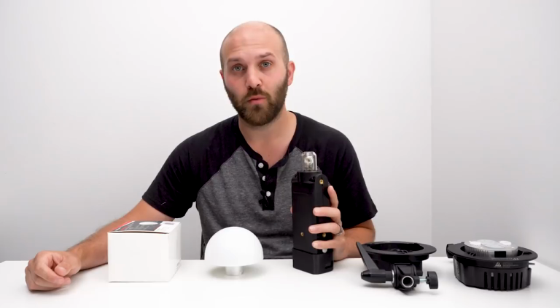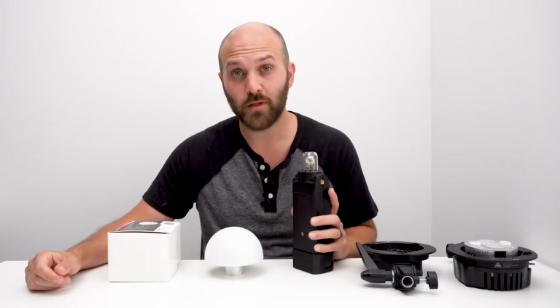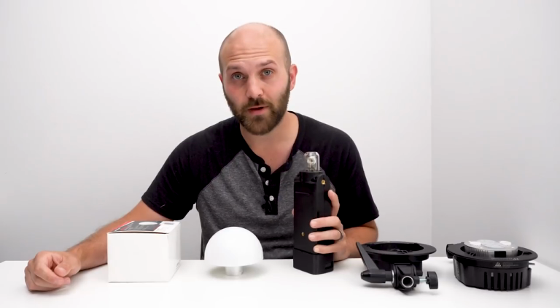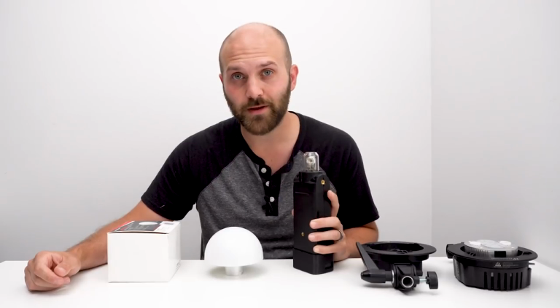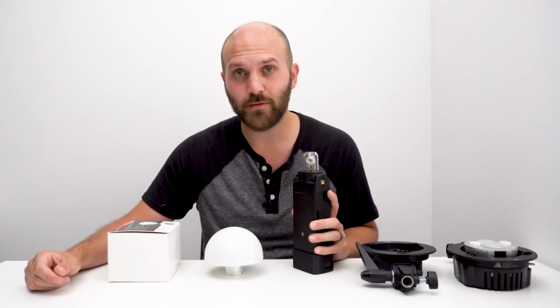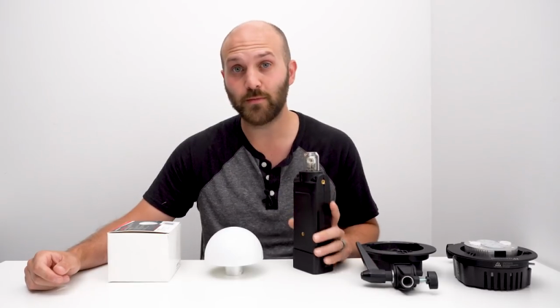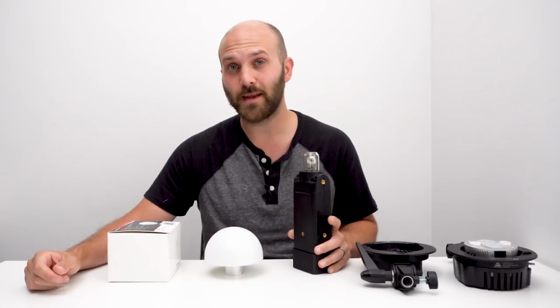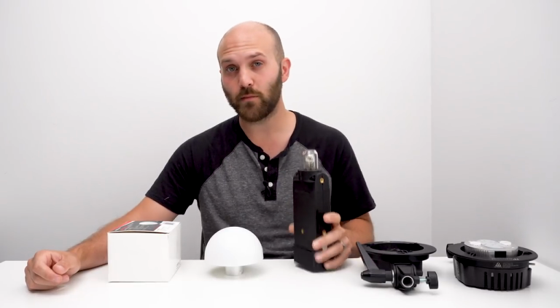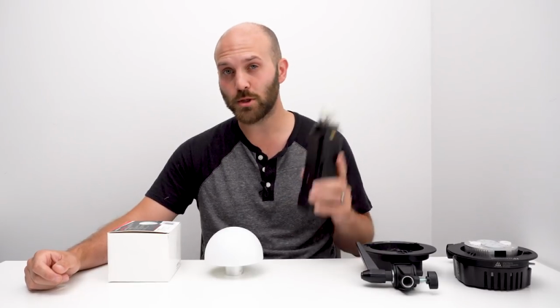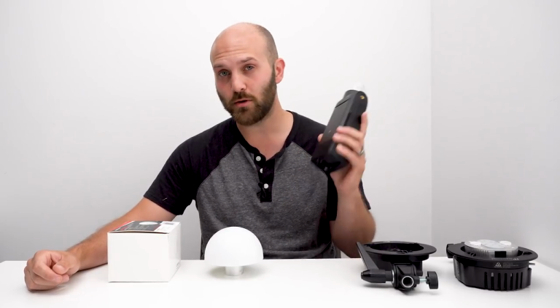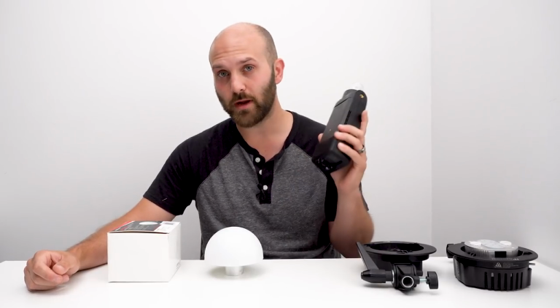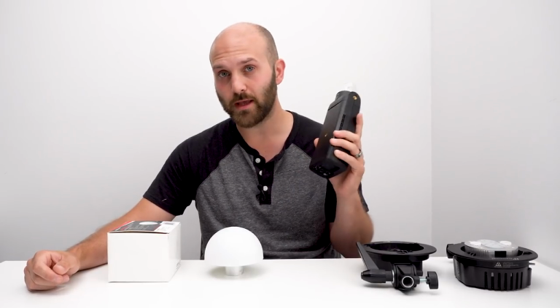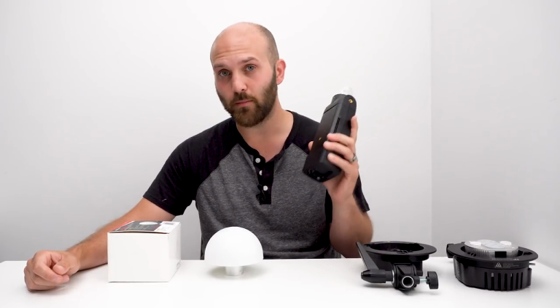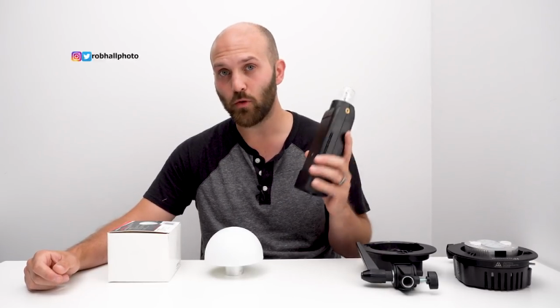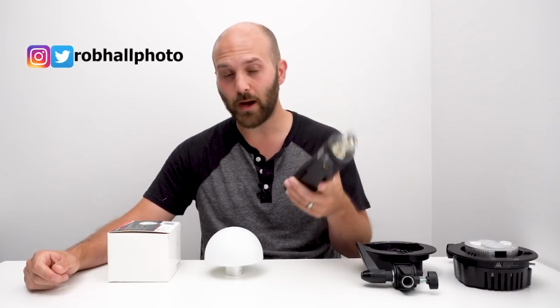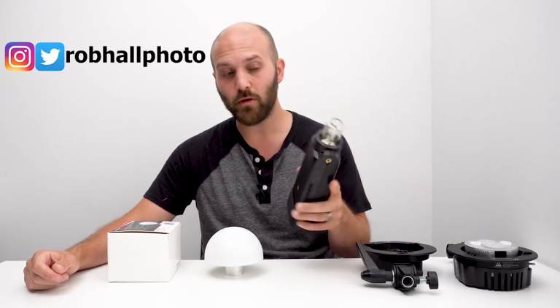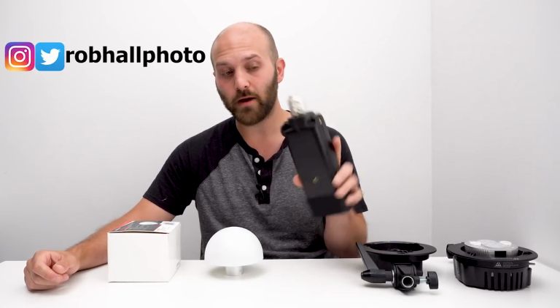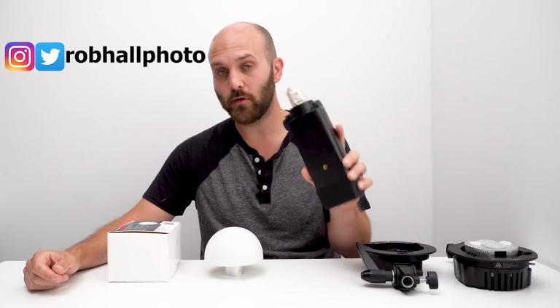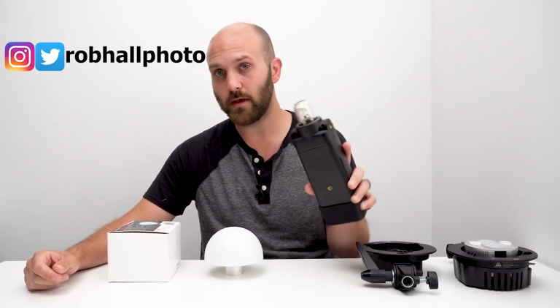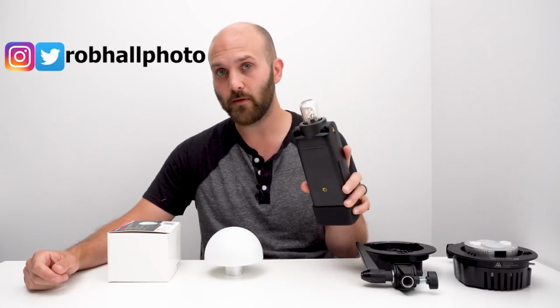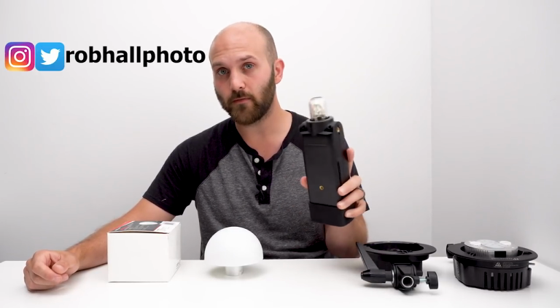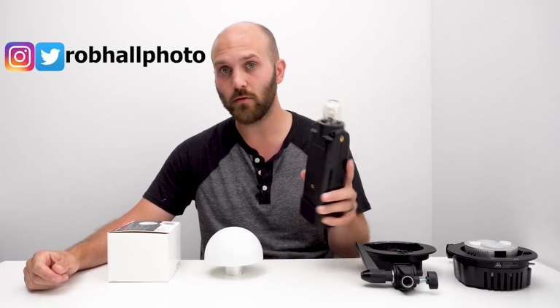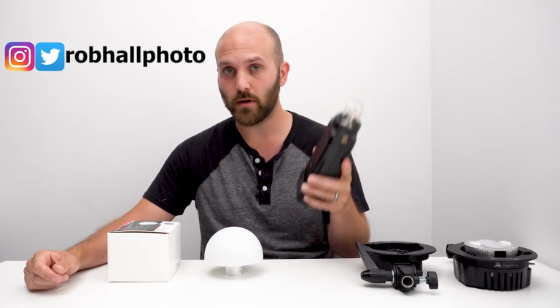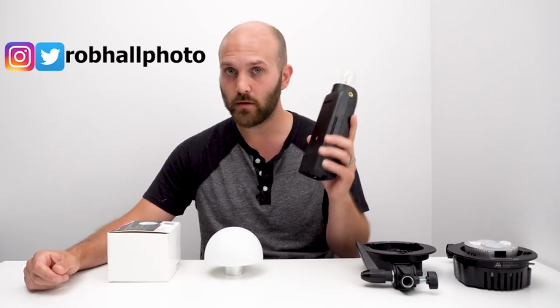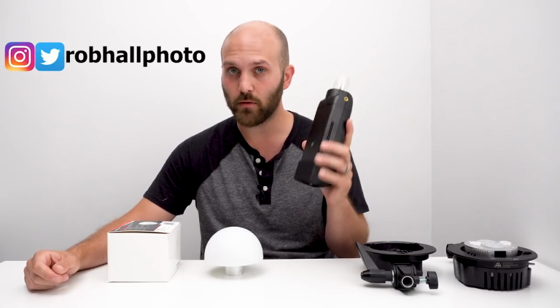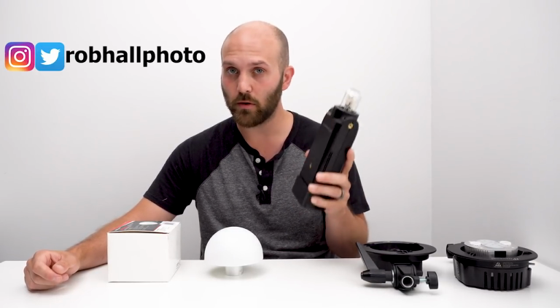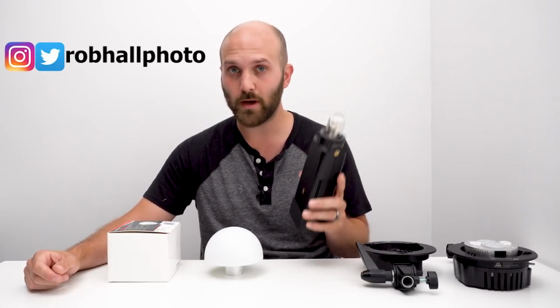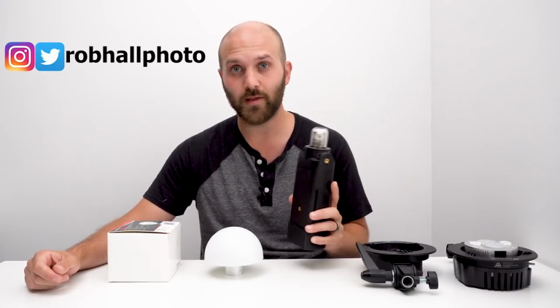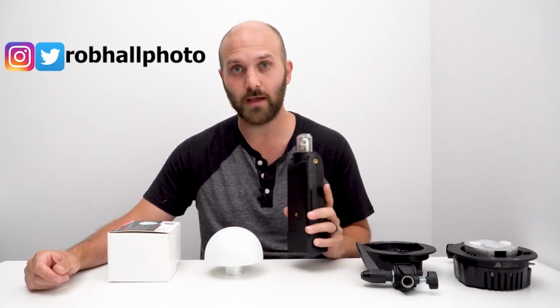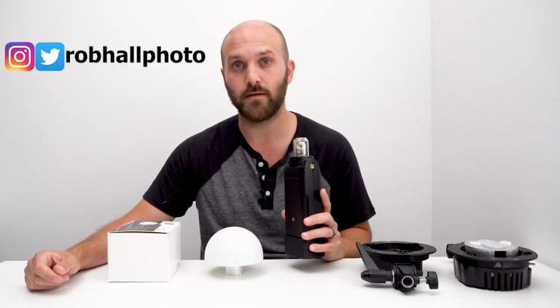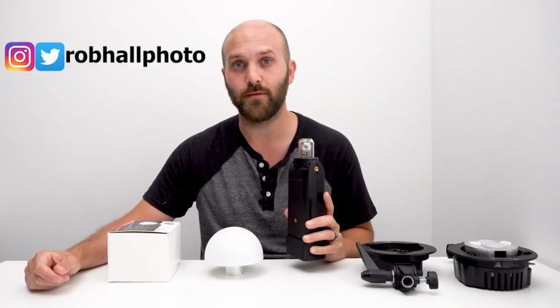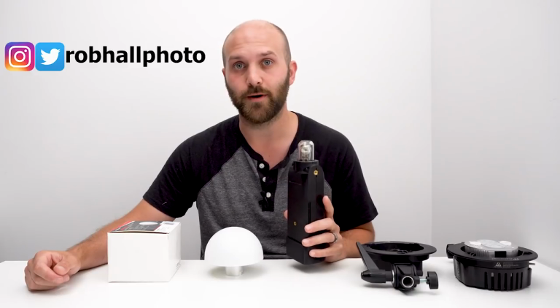What's going on YouTube? Today I'm going to show you how to get more power out of your Evolve 200 or Godox AD200.